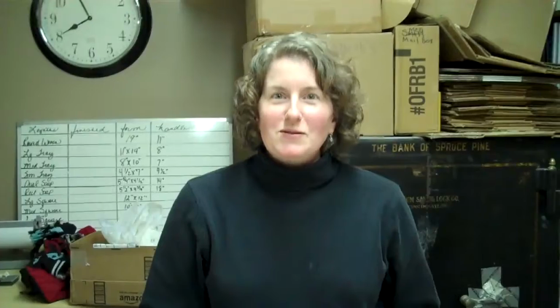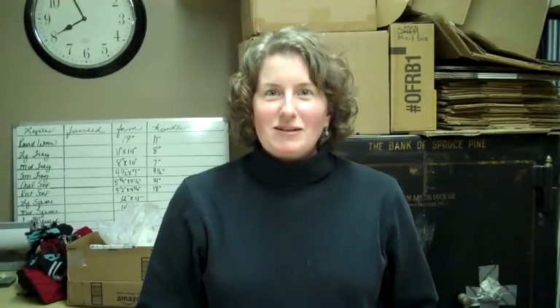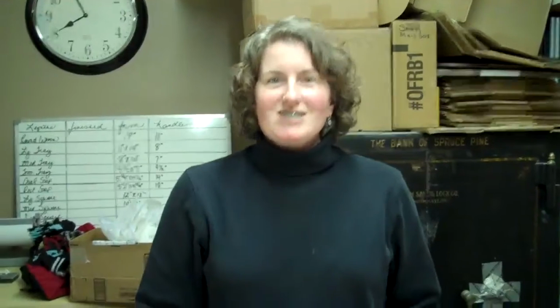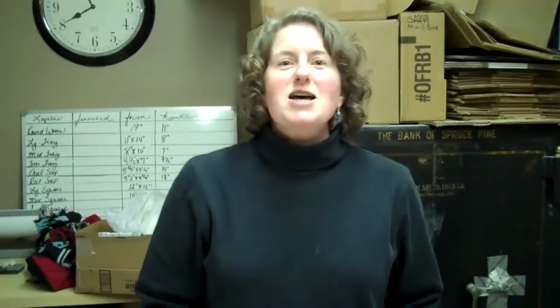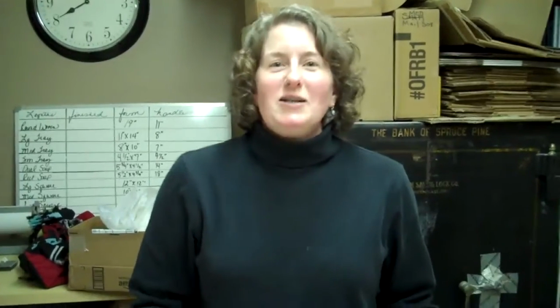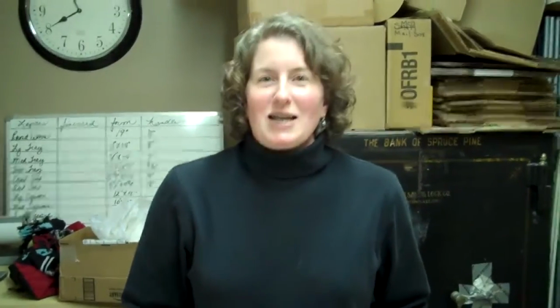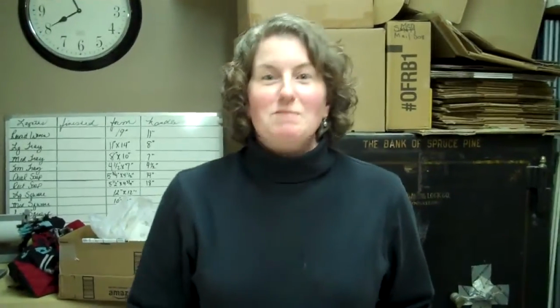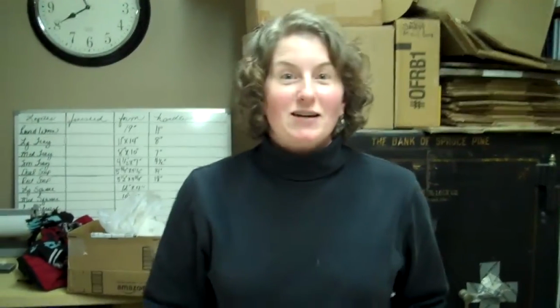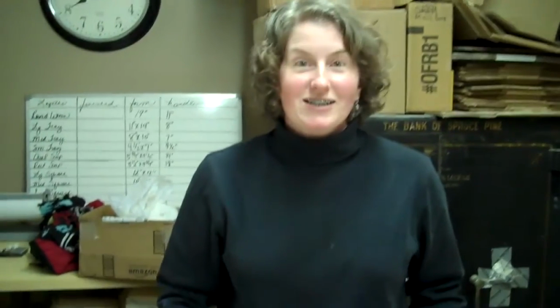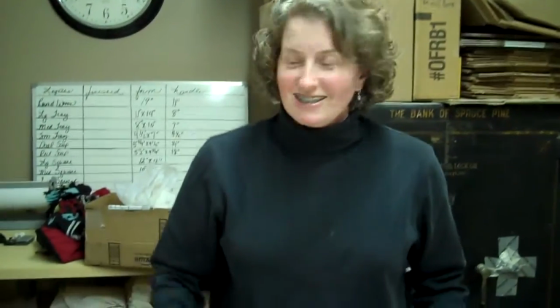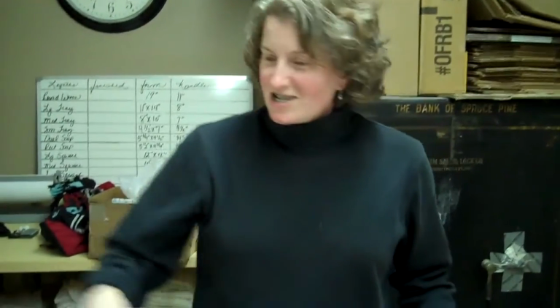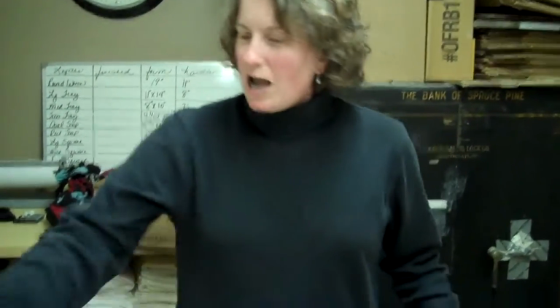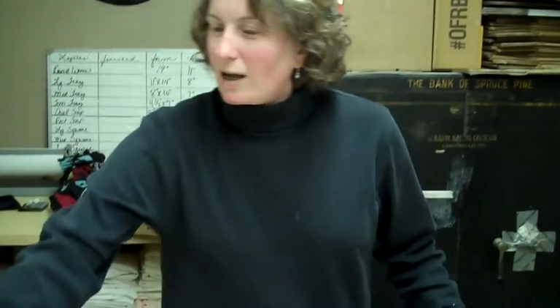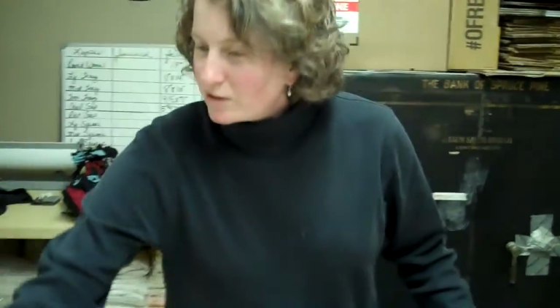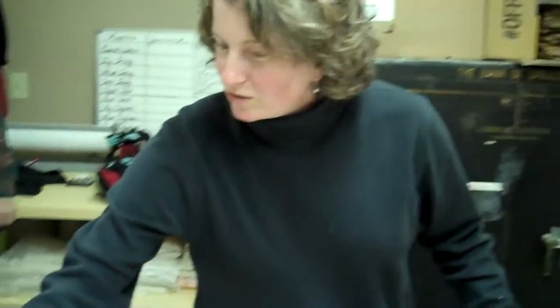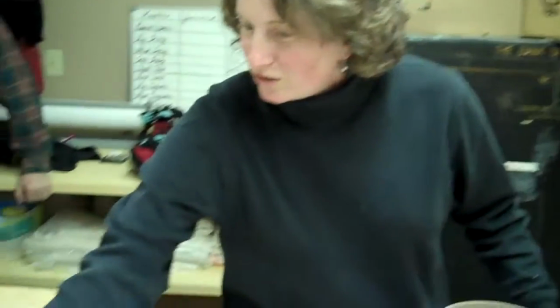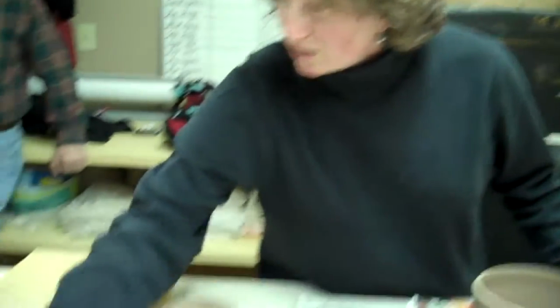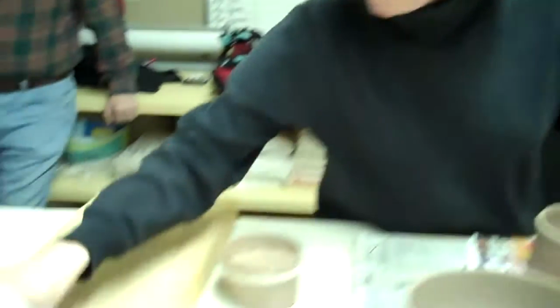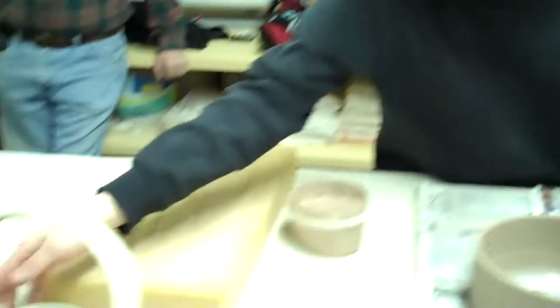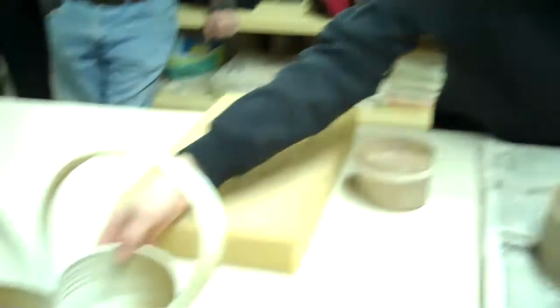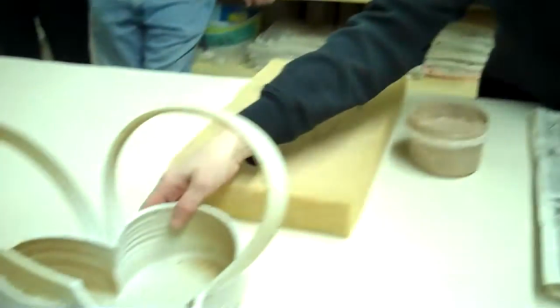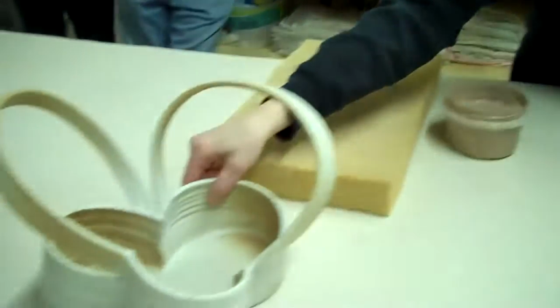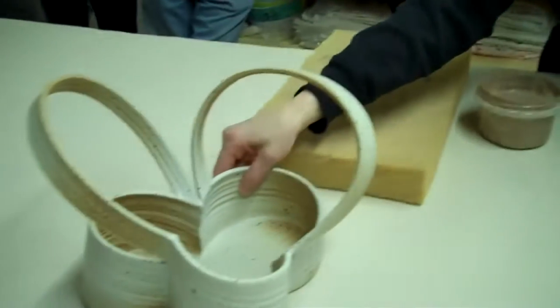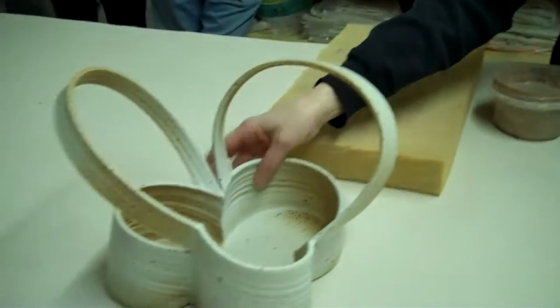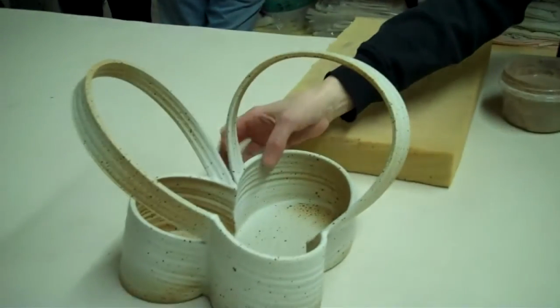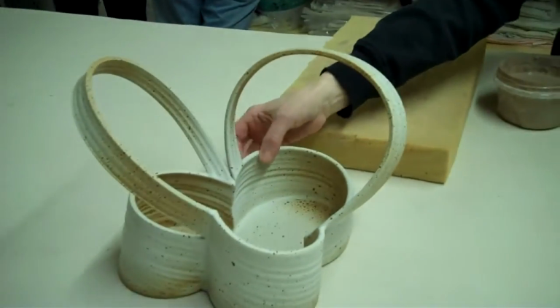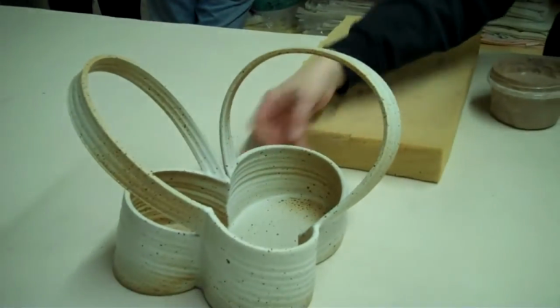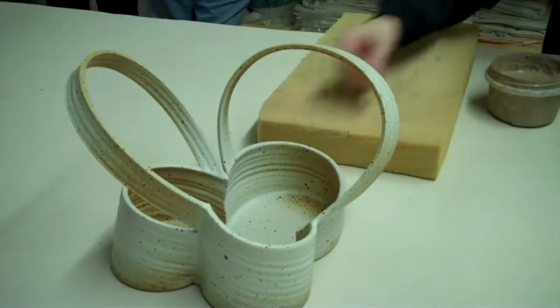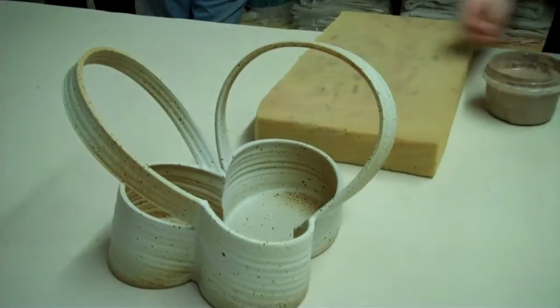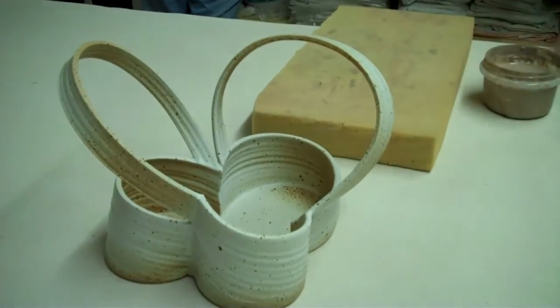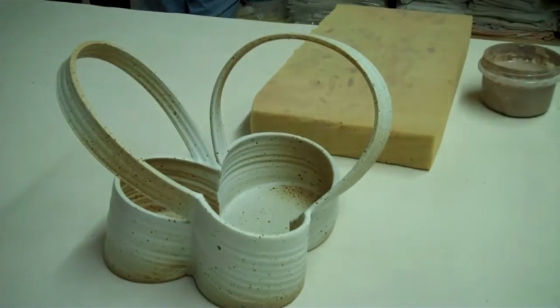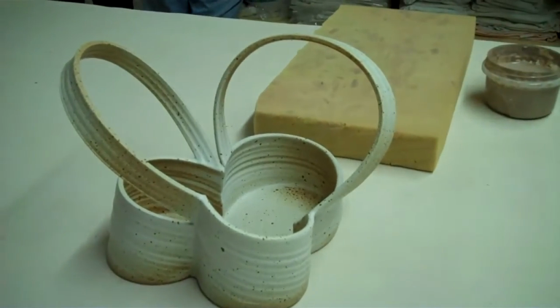Now I'm ready. Okay, I'm Carrie. I'm going to just show how I make the bottom part of one of my baskets.